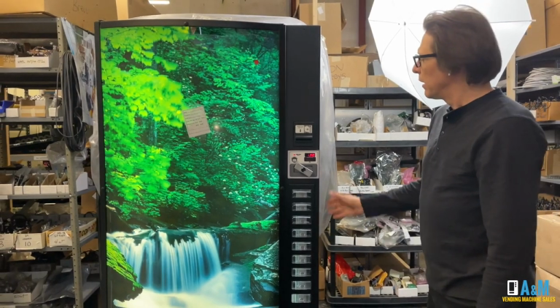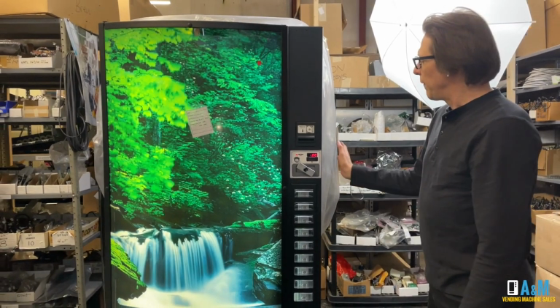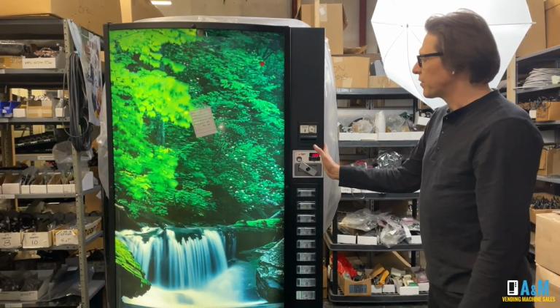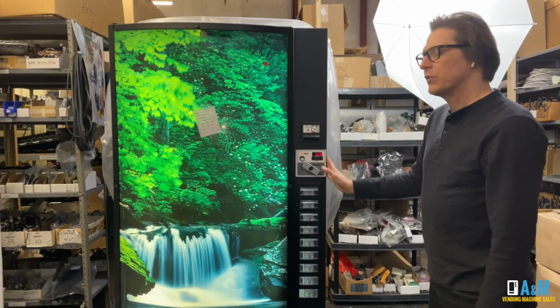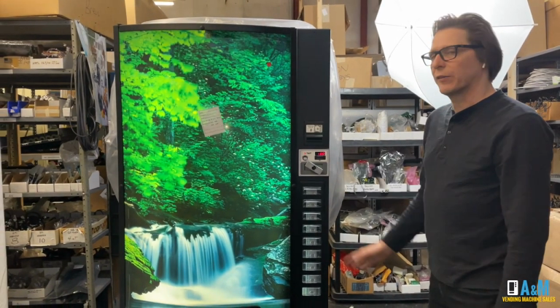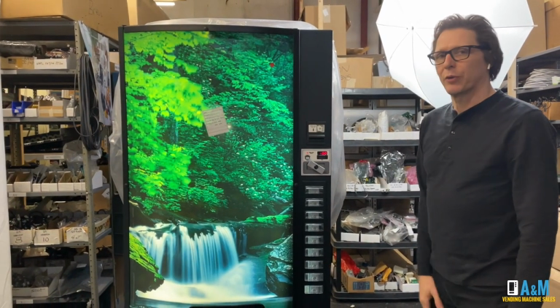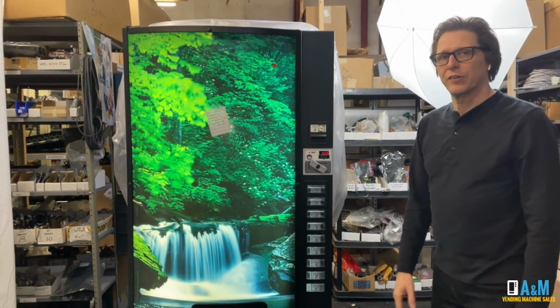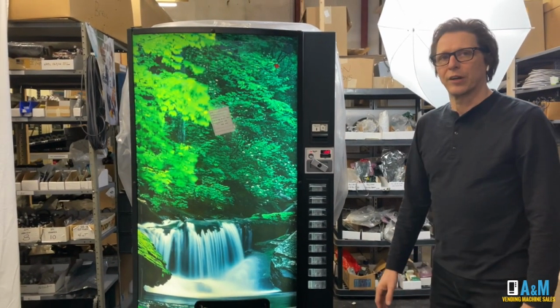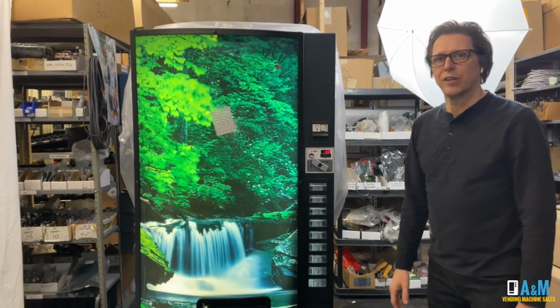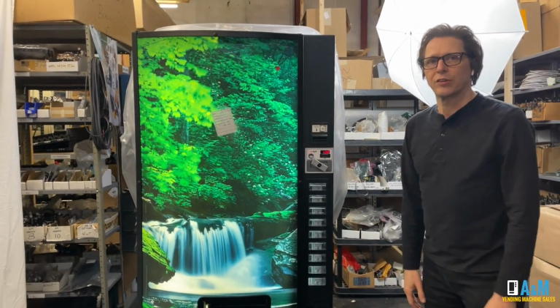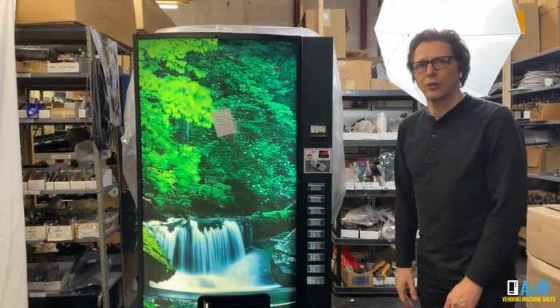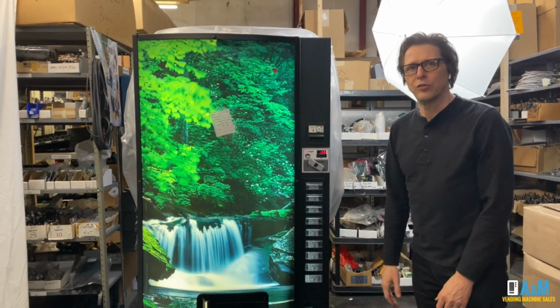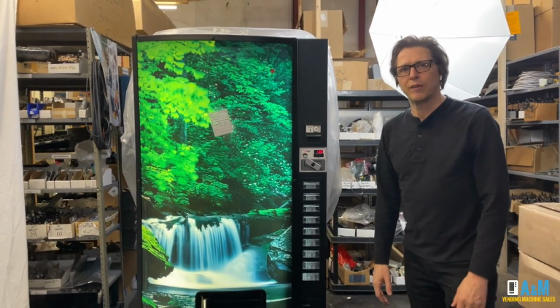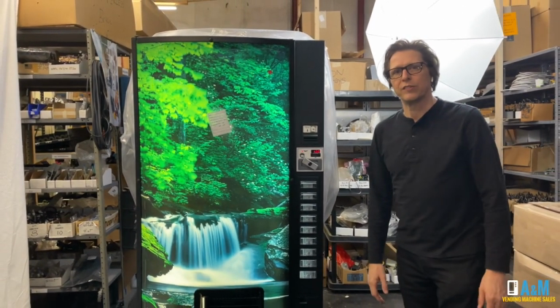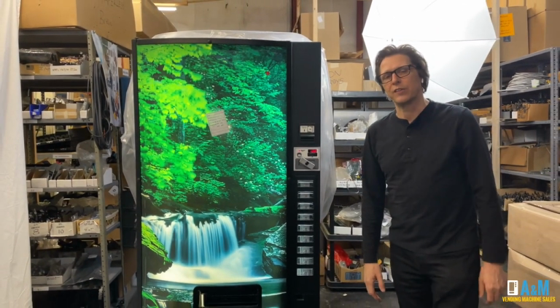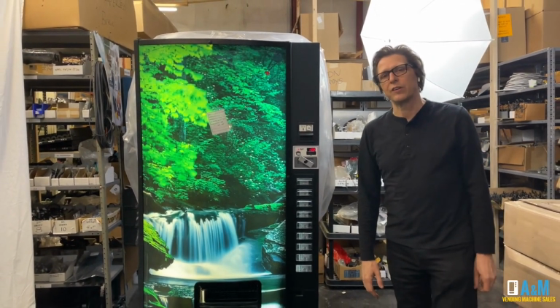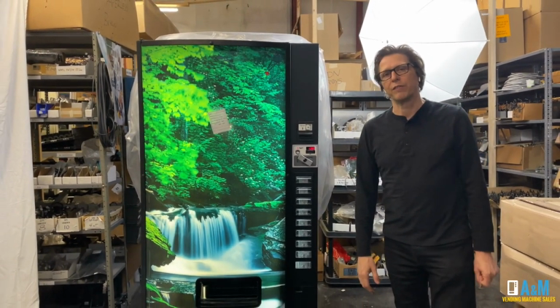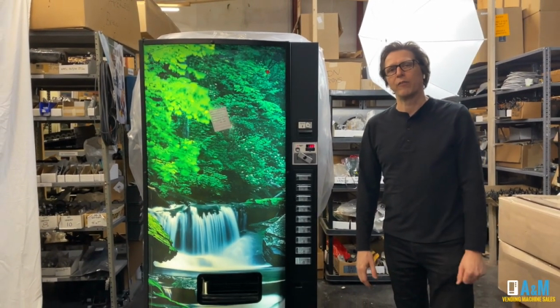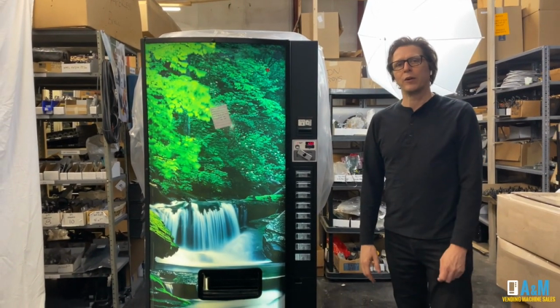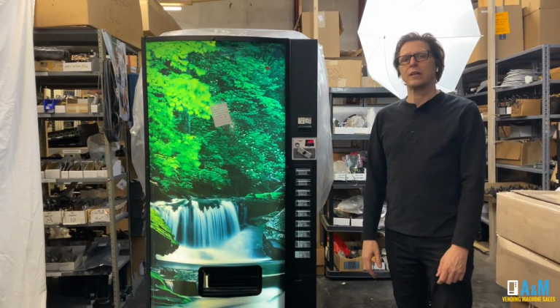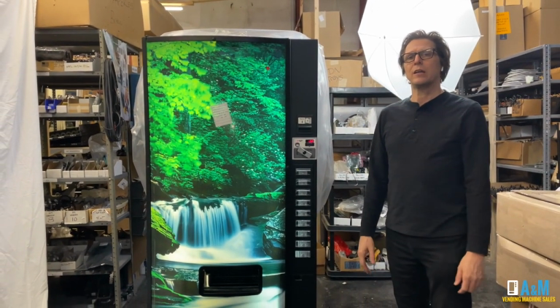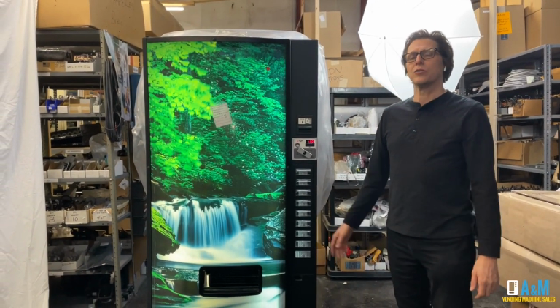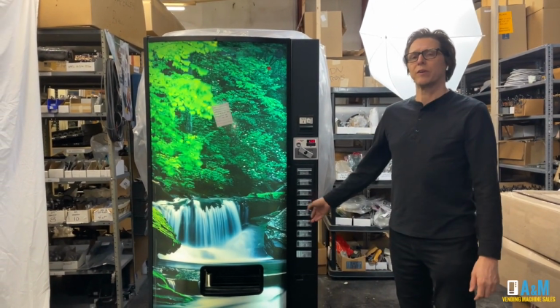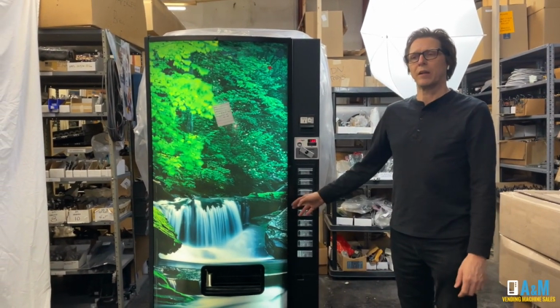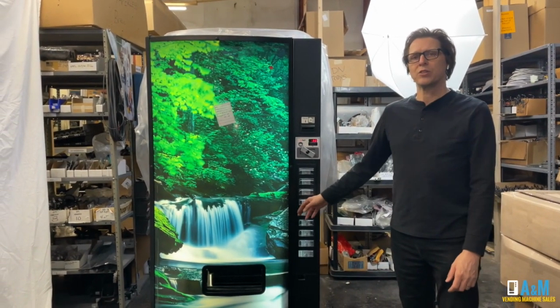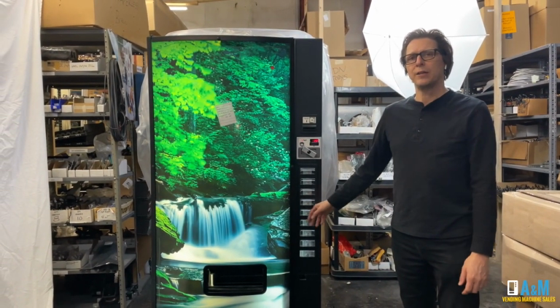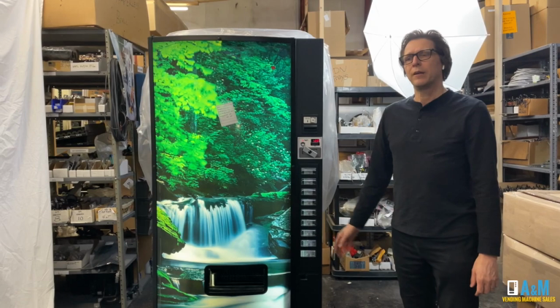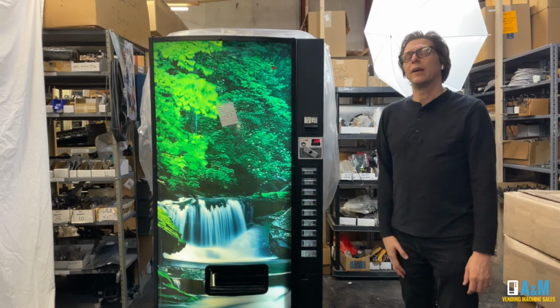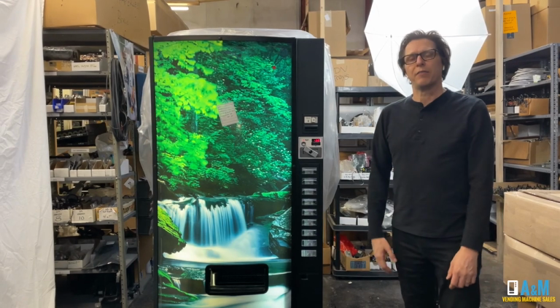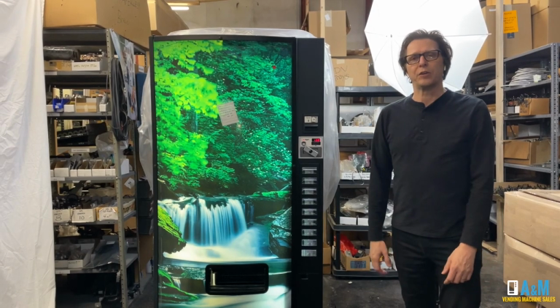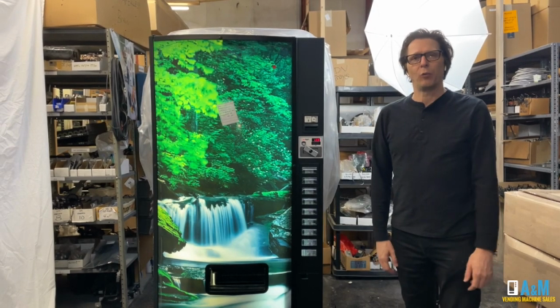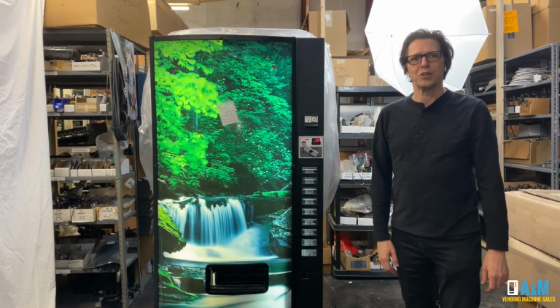And that's how you set the prices on a Dixie Narco 276E or 501E drink vending machine. Thank you for watching.